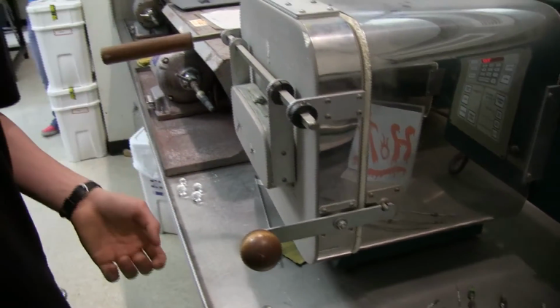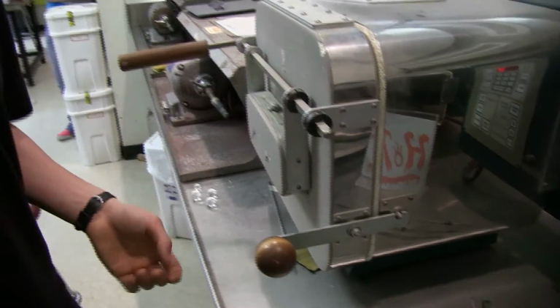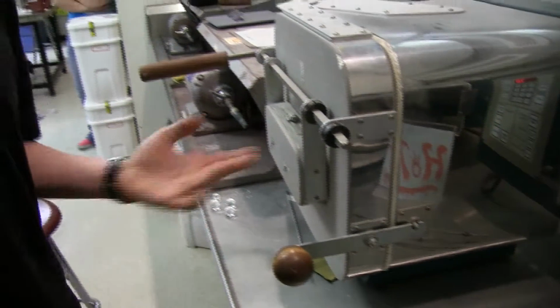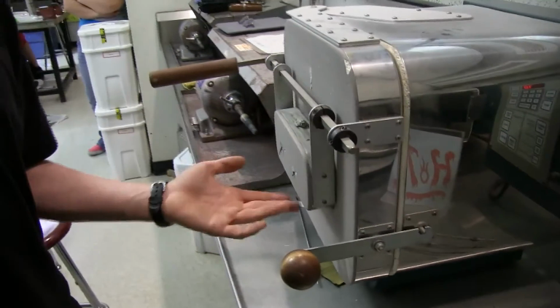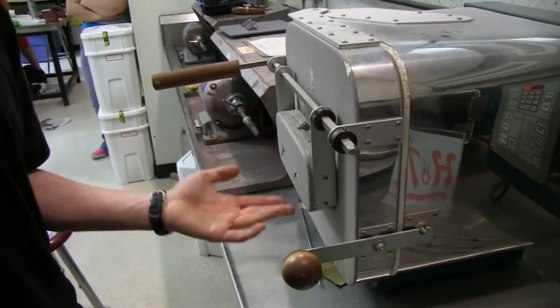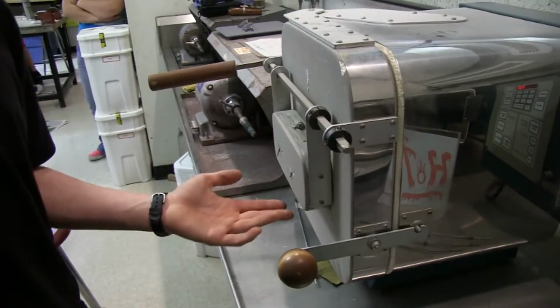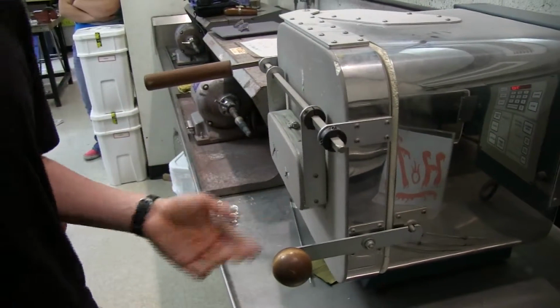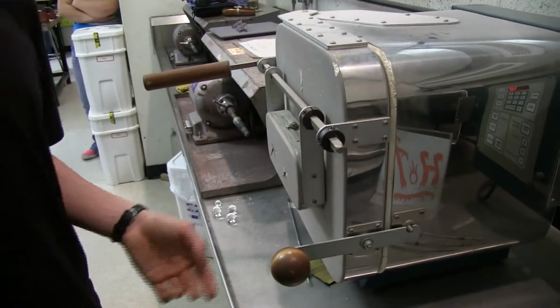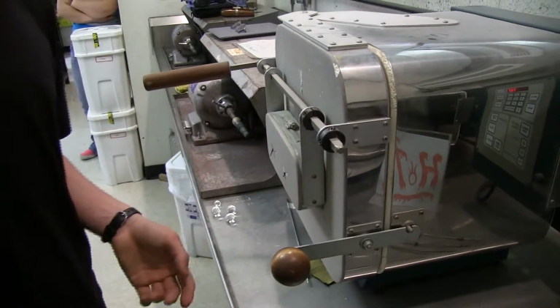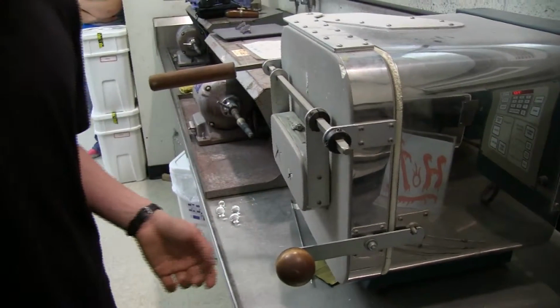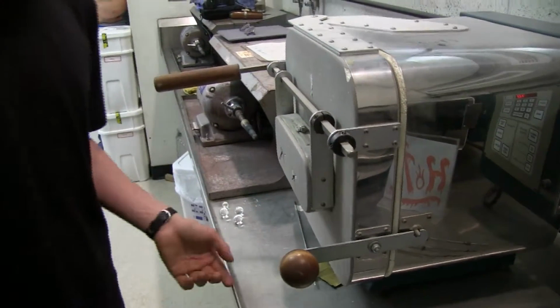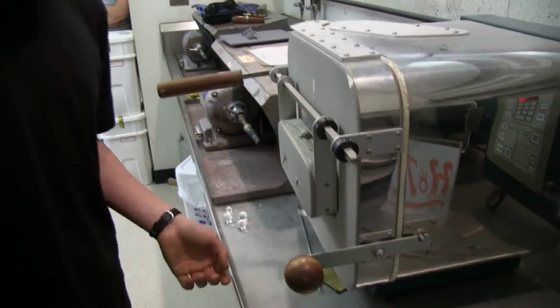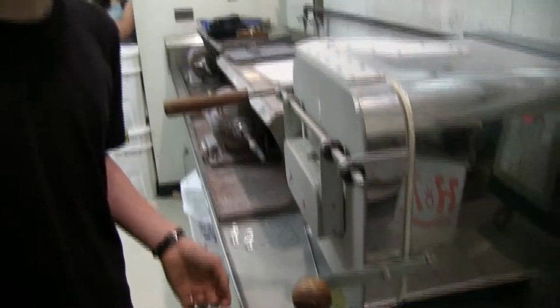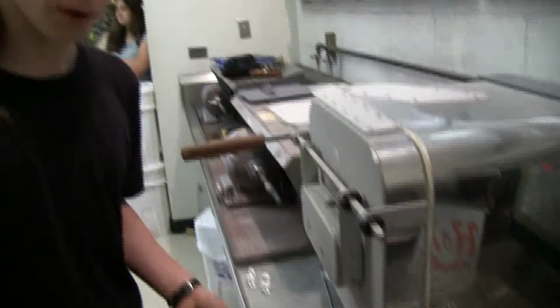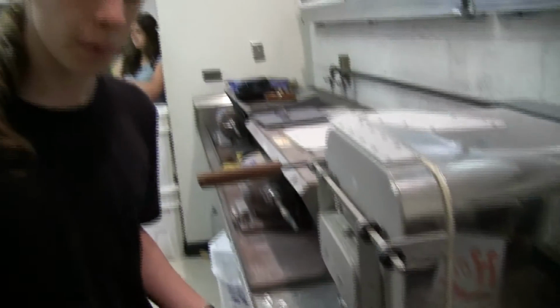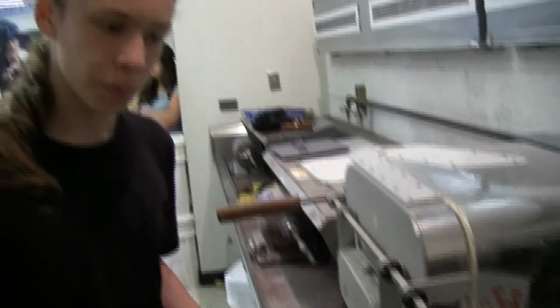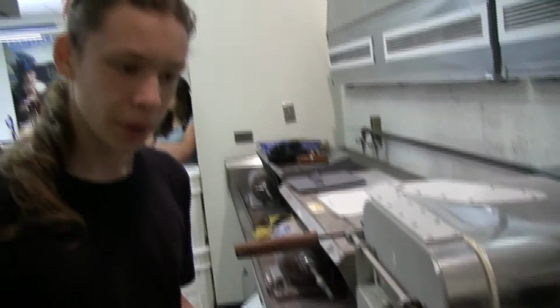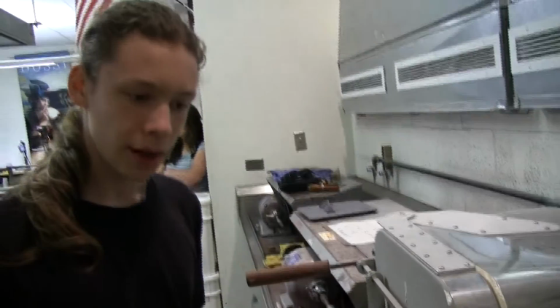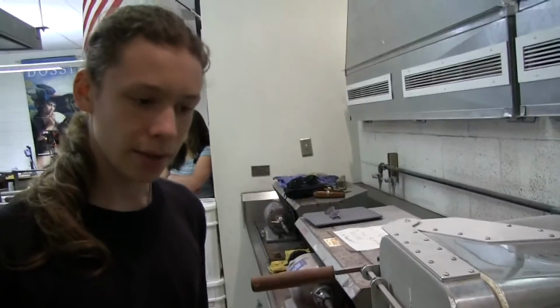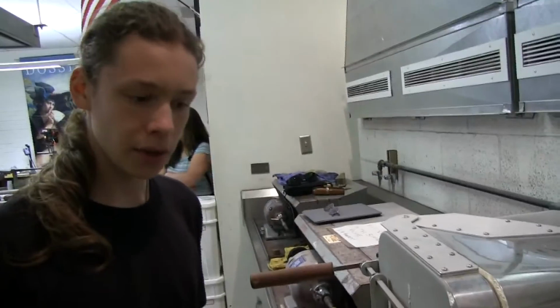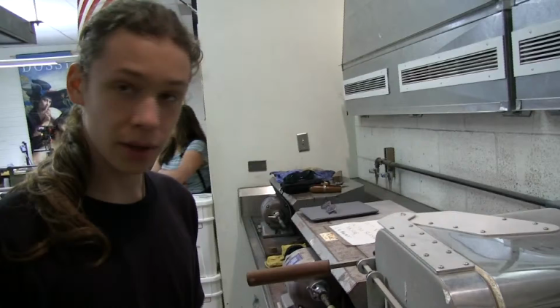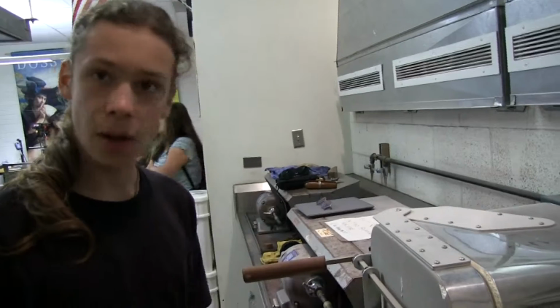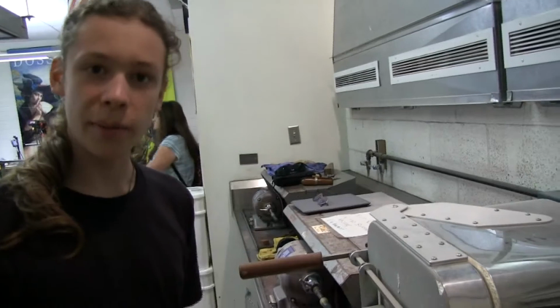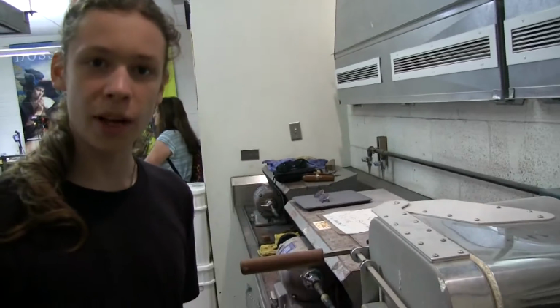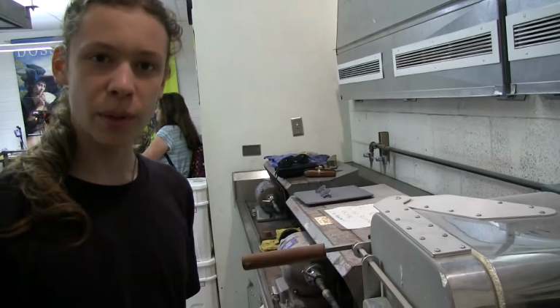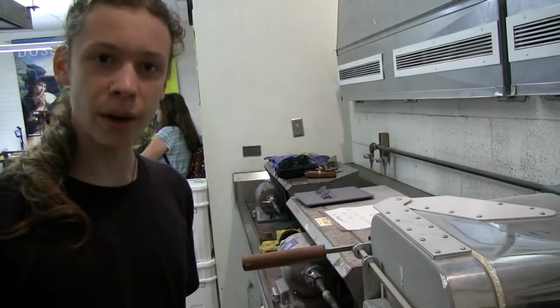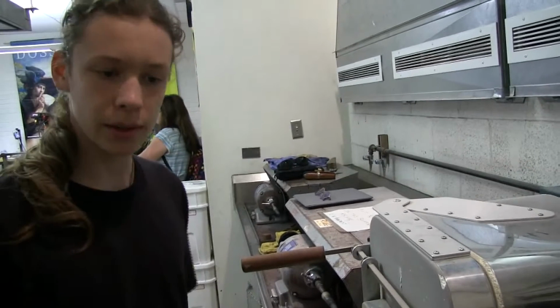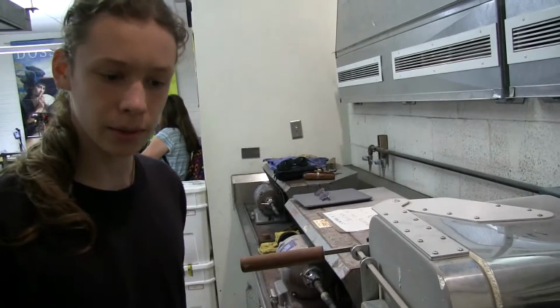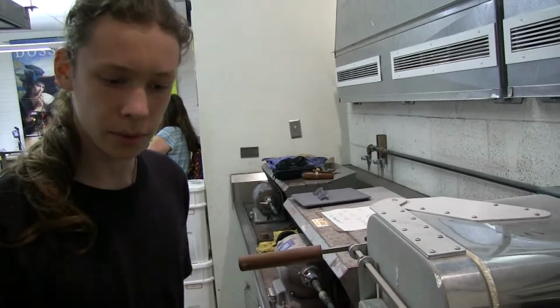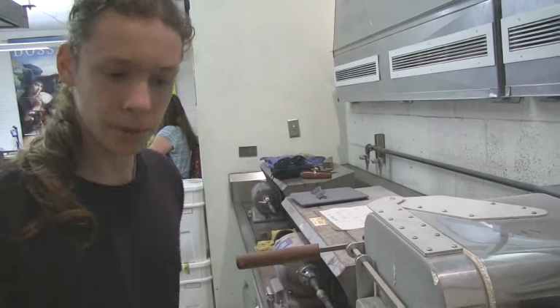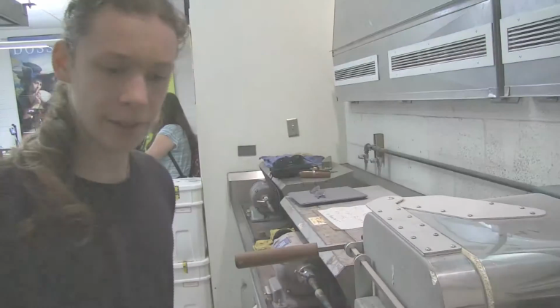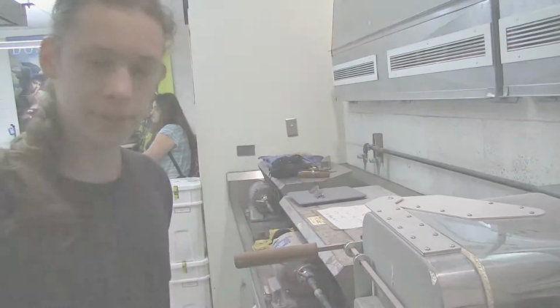That stays in there until about tomorrow, and then you can come and pick up your work. Cool, thanks.